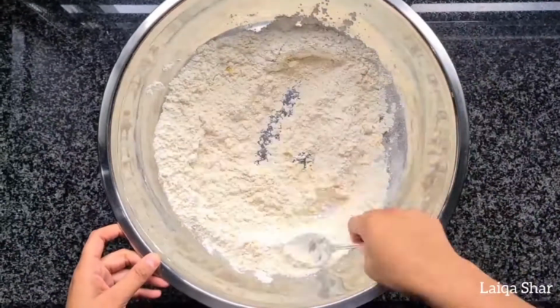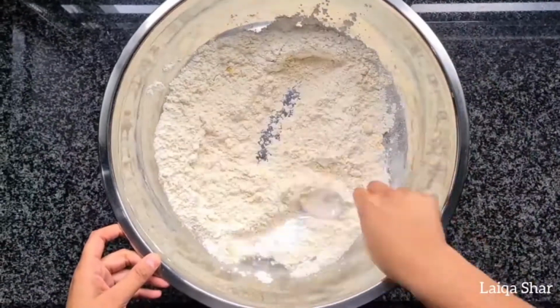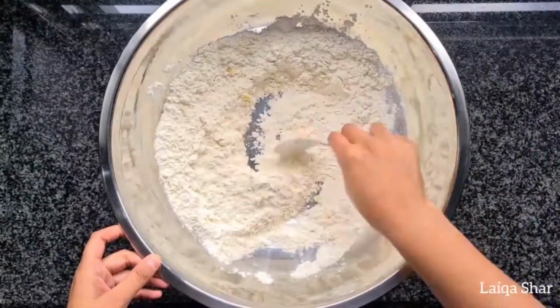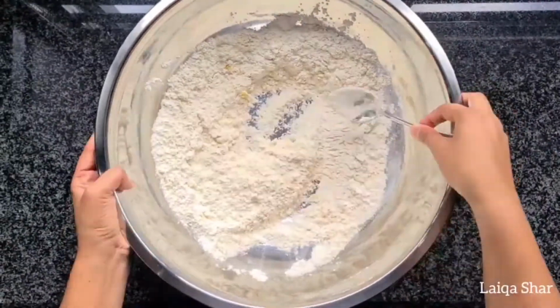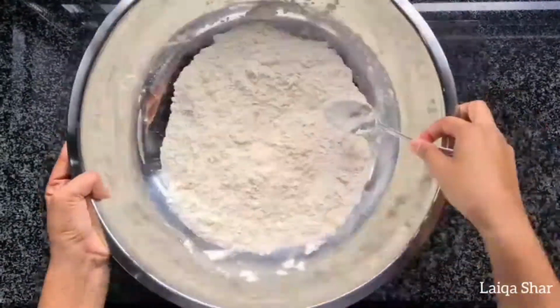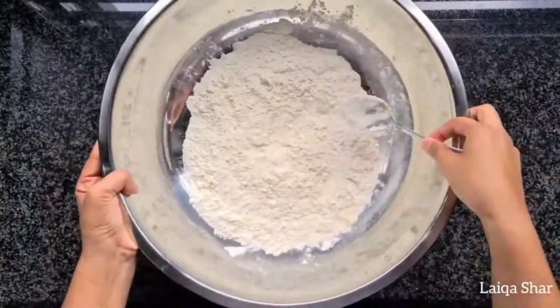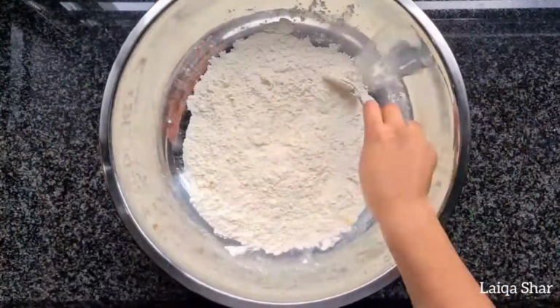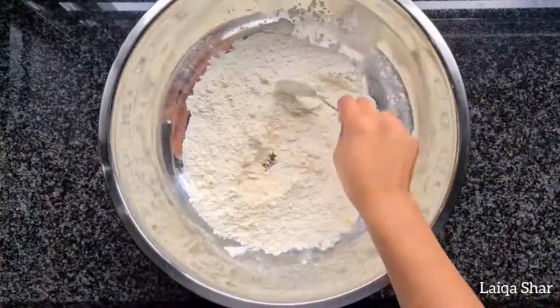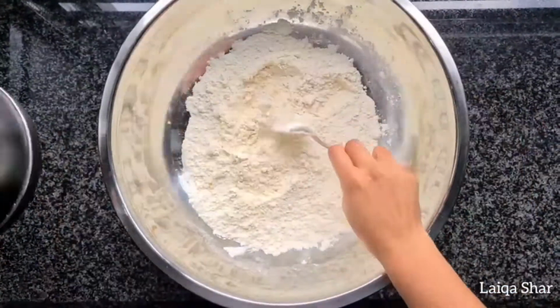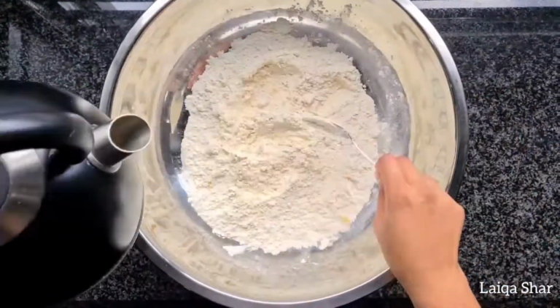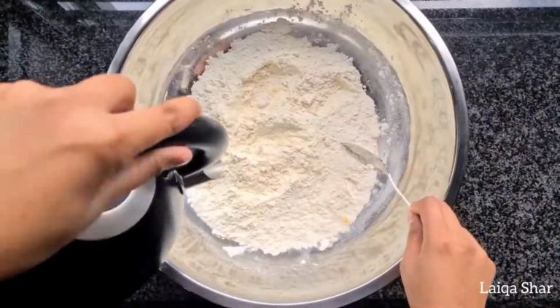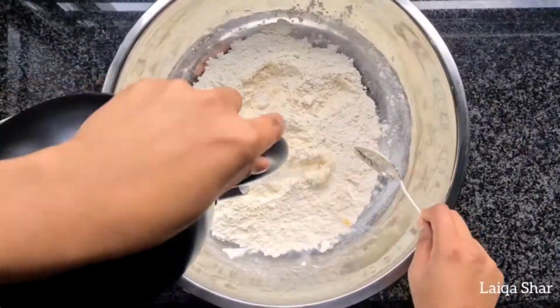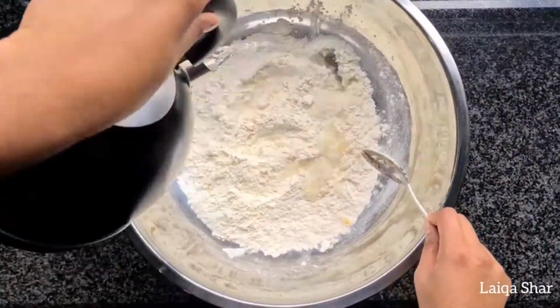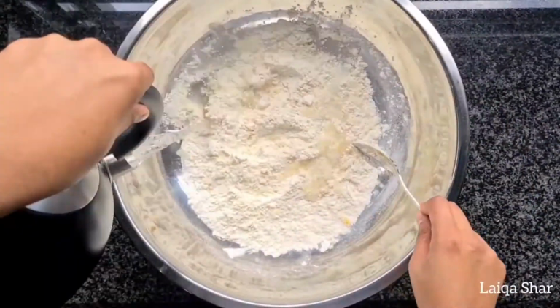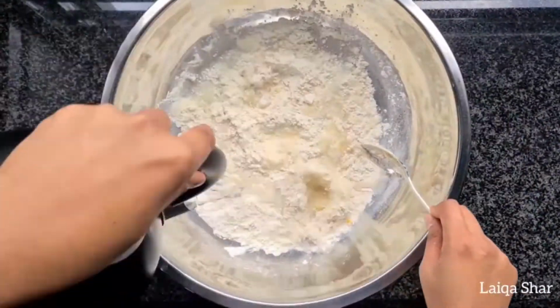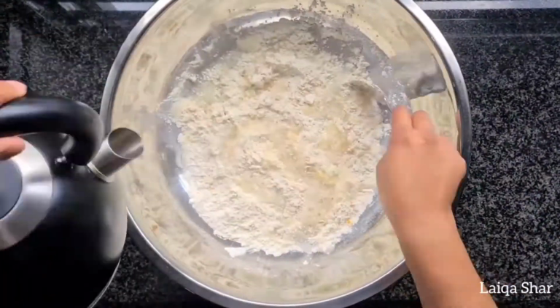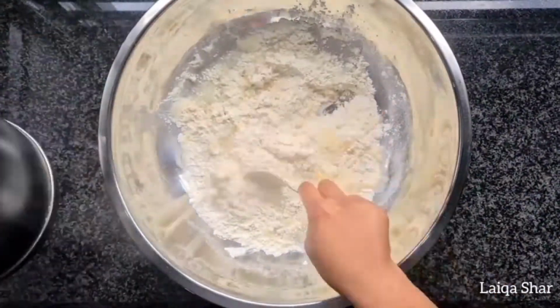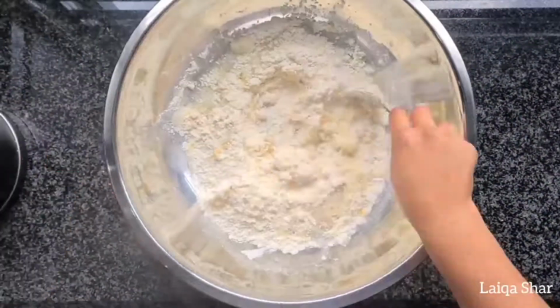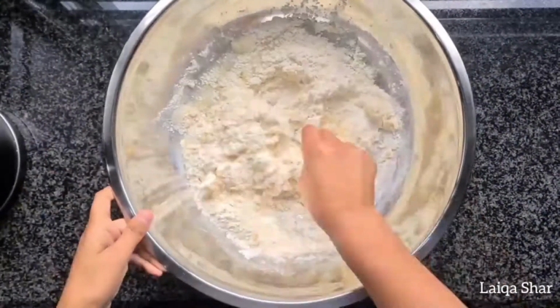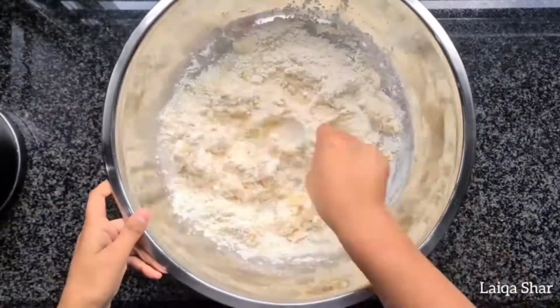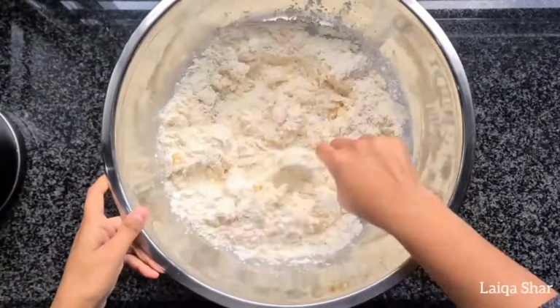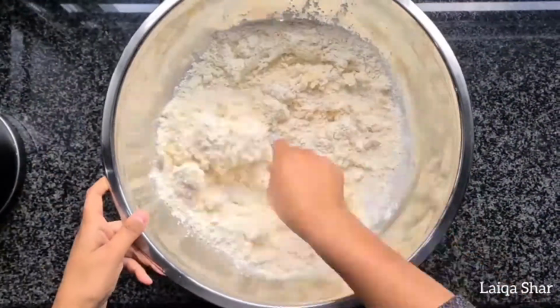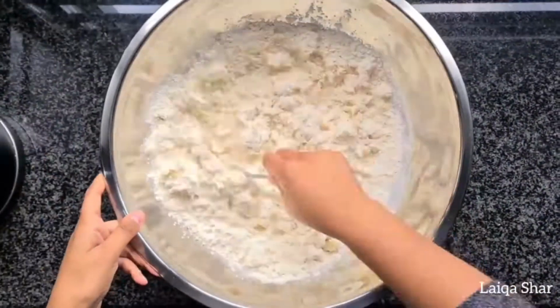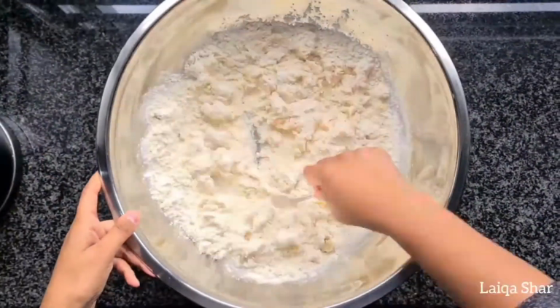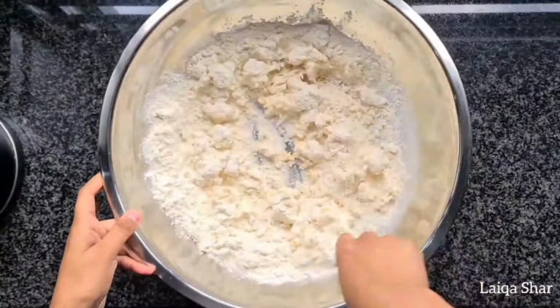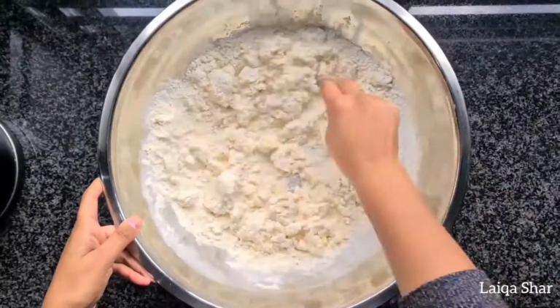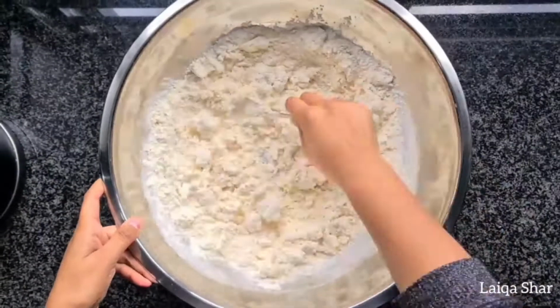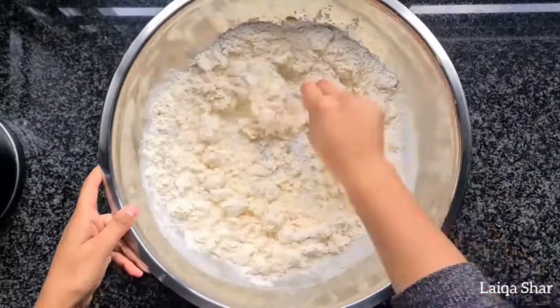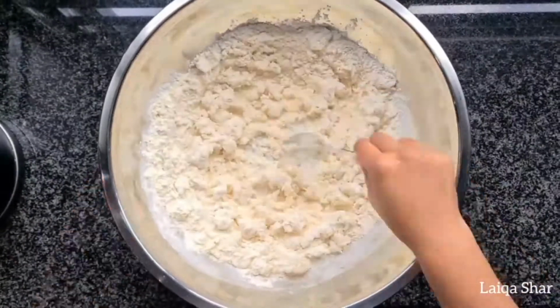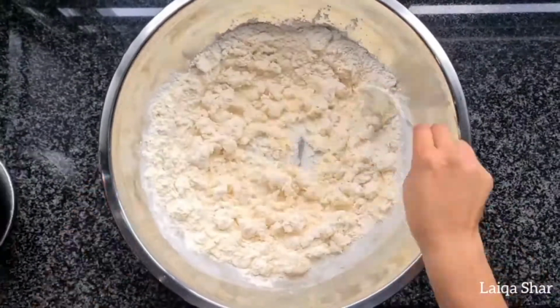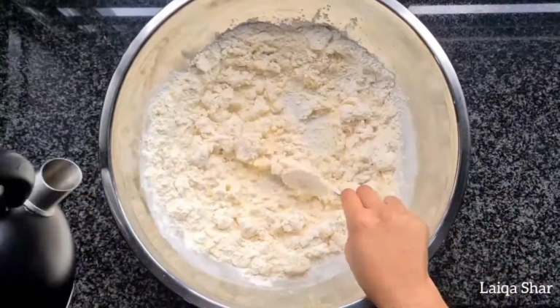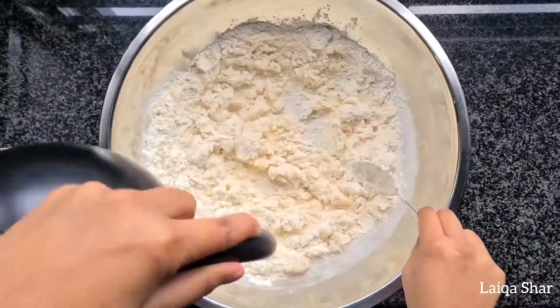Then gradually add in your hot water, a little at a time, allowing the dough to come together.